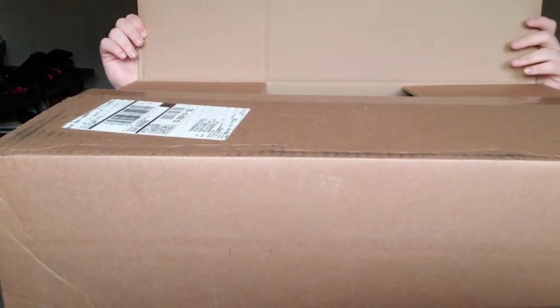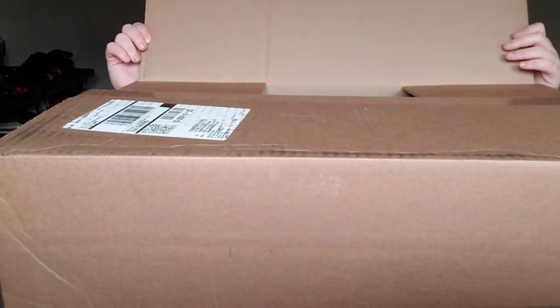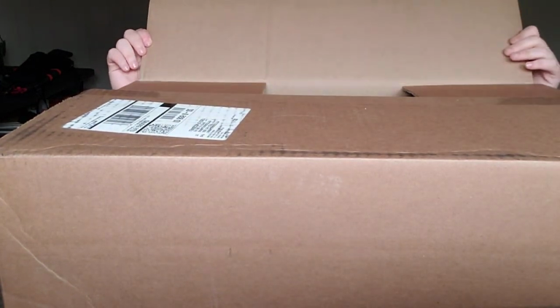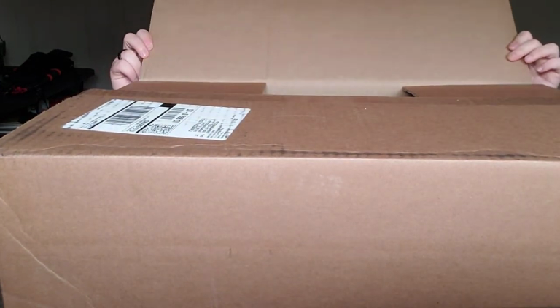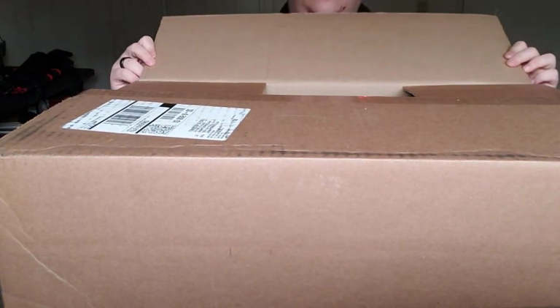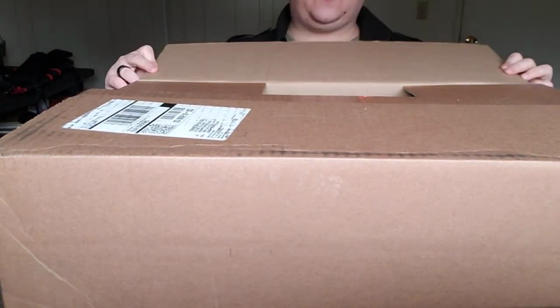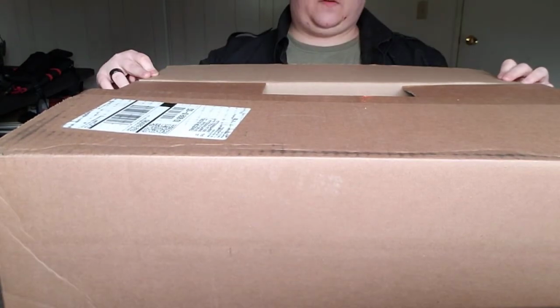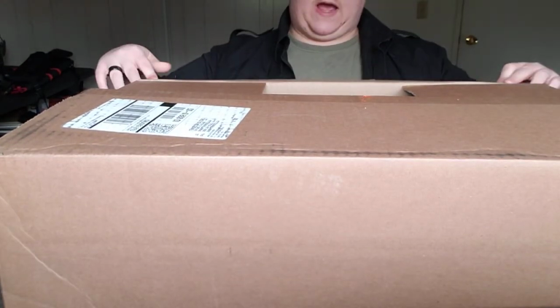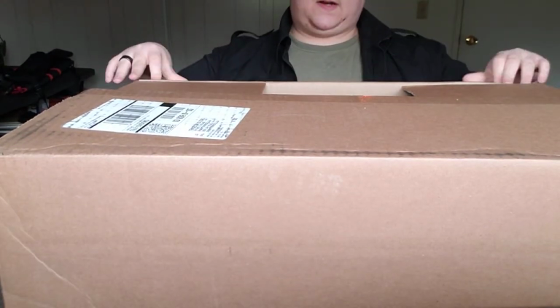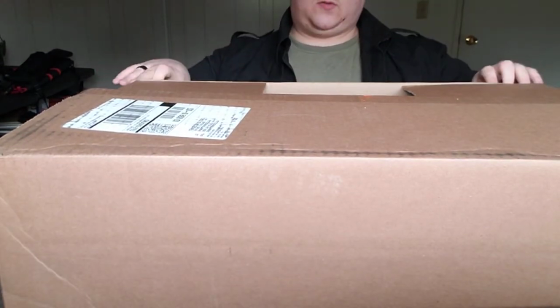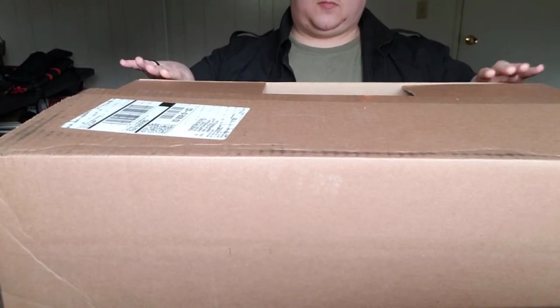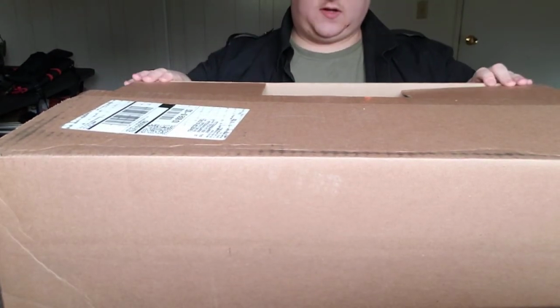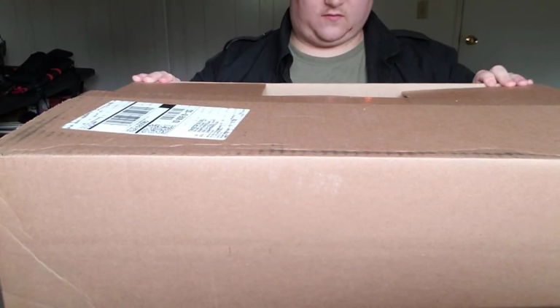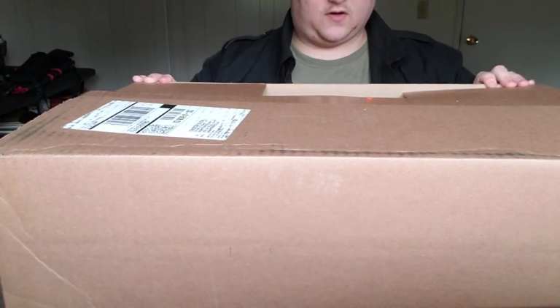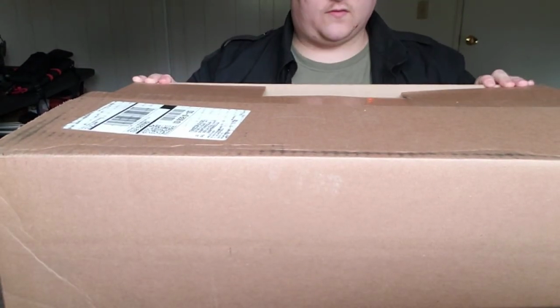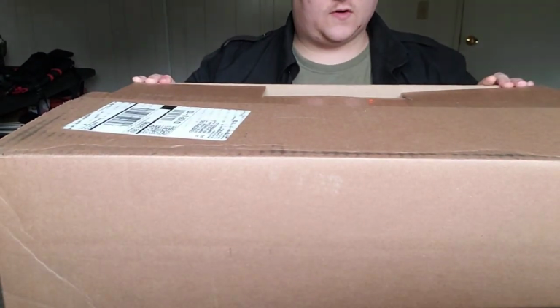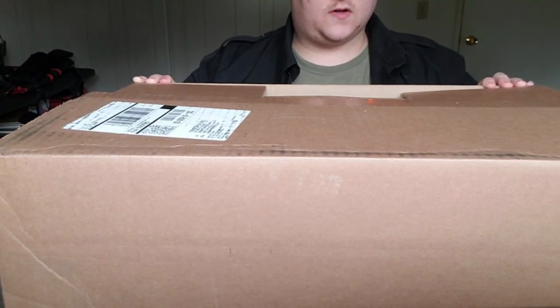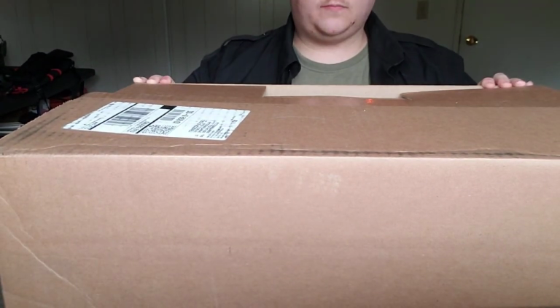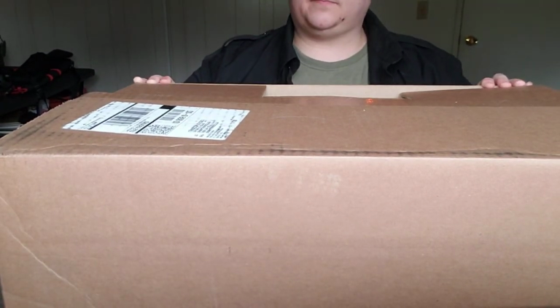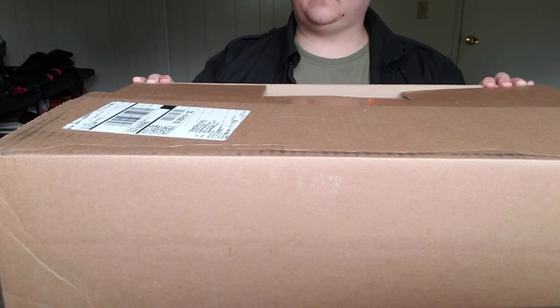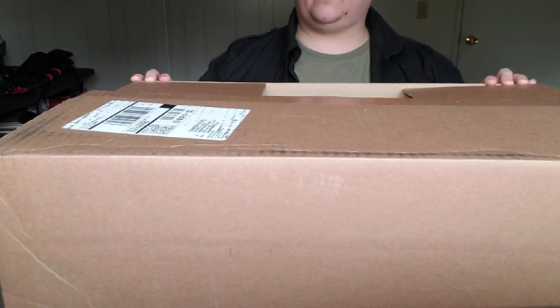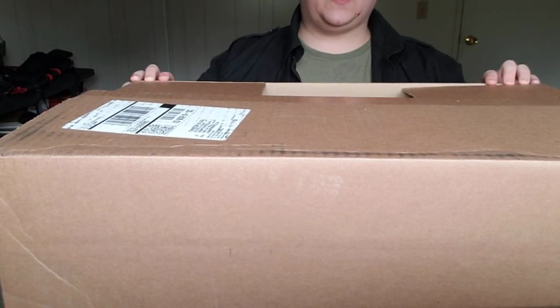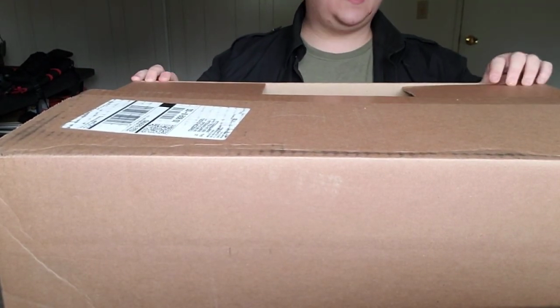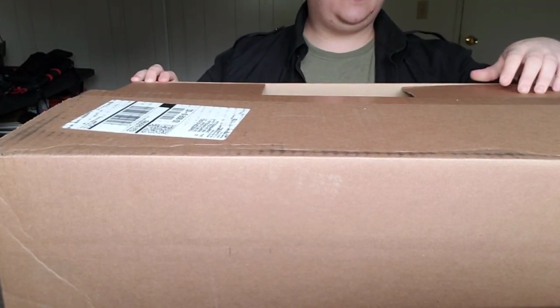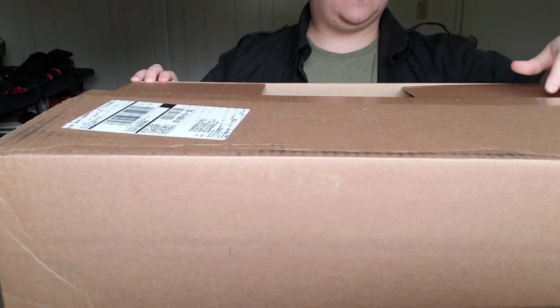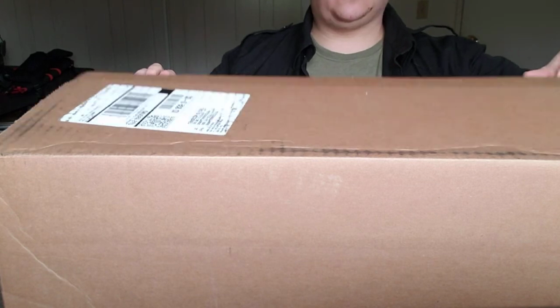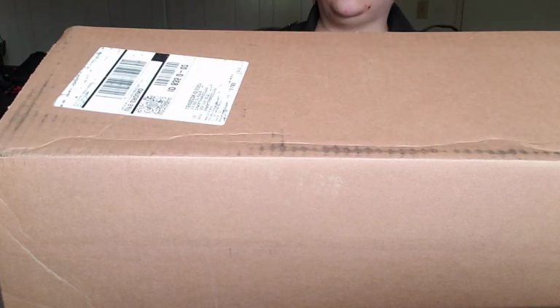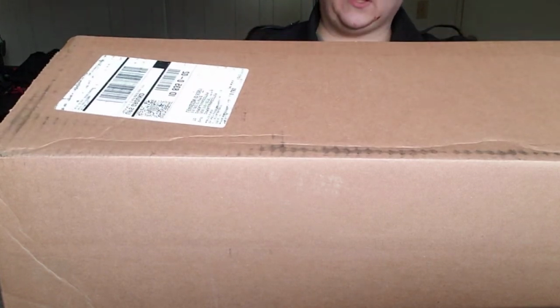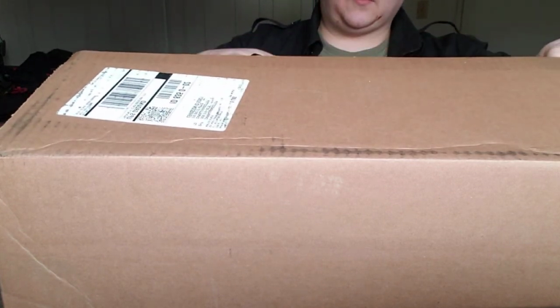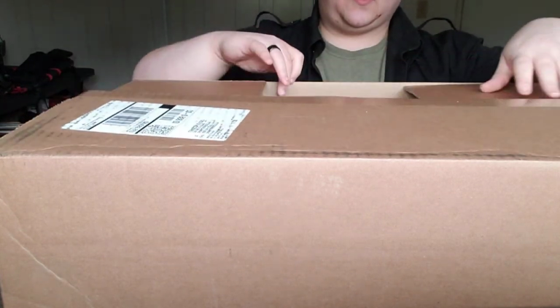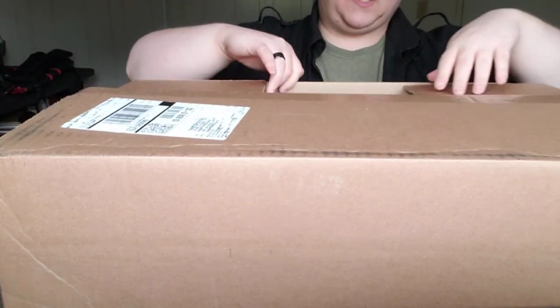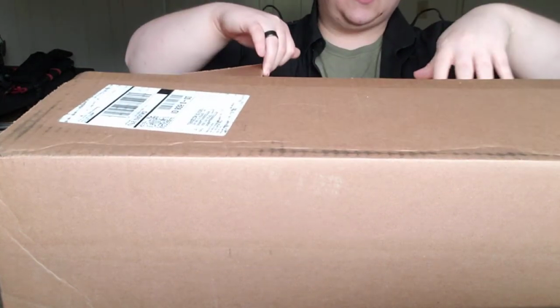This is also the first actual unboxing video that I've done, because I normally am too impatient and I open things right away.